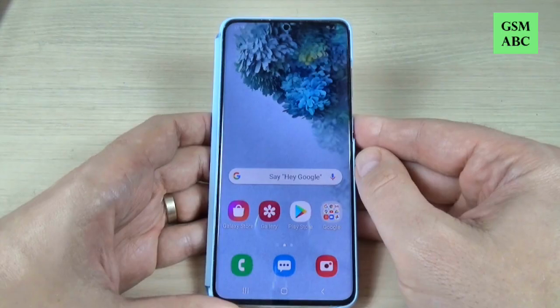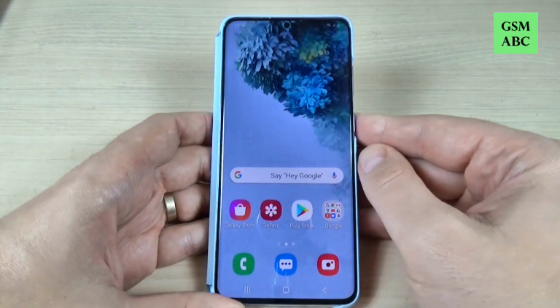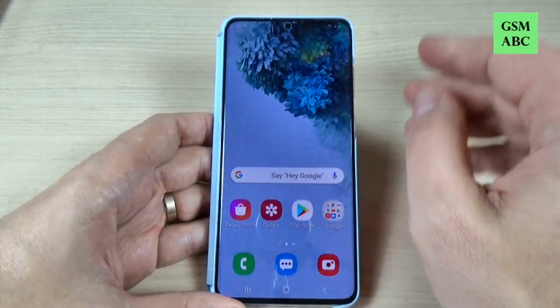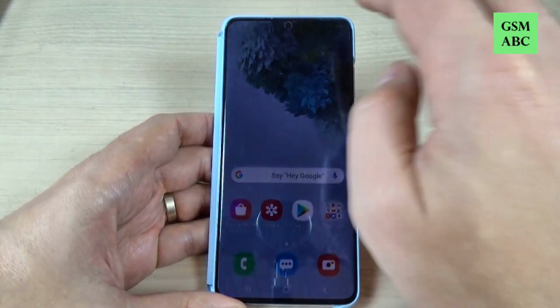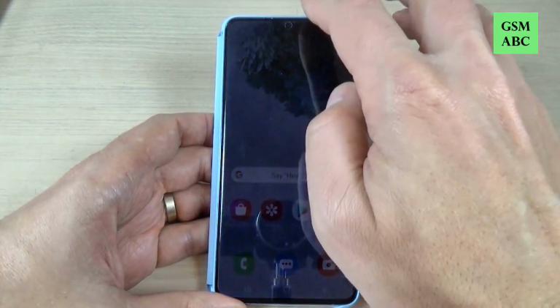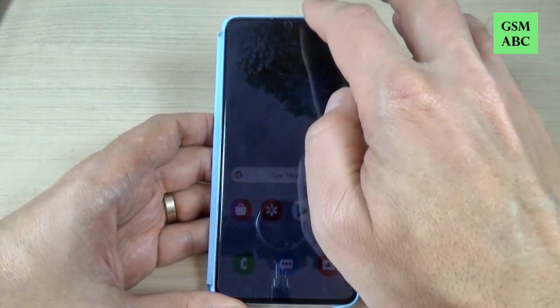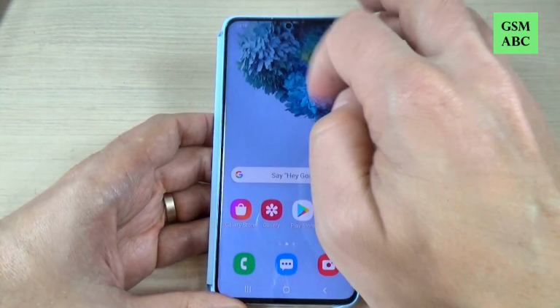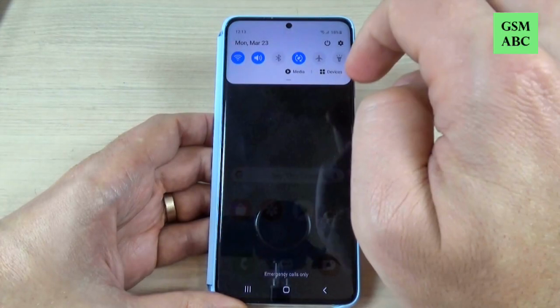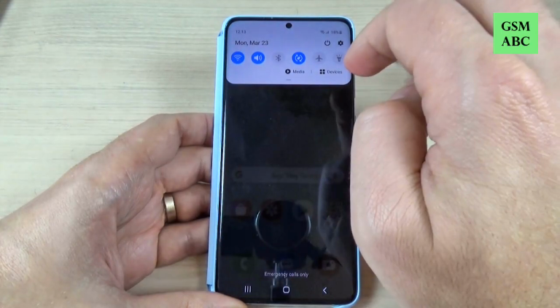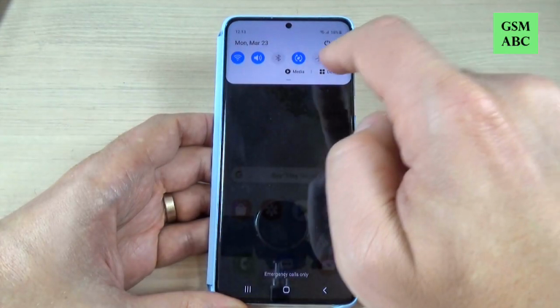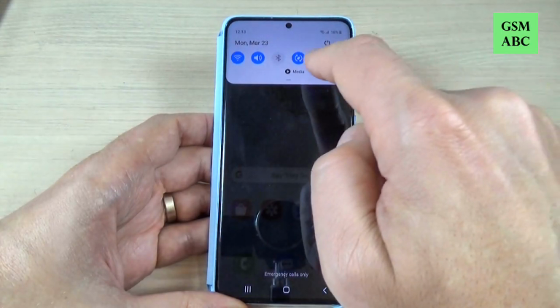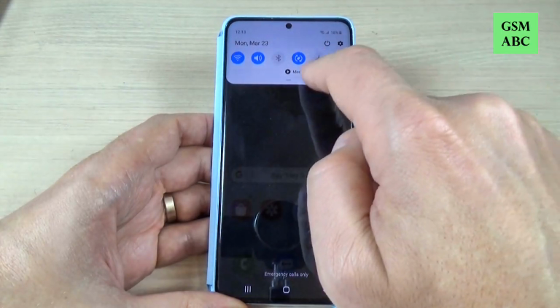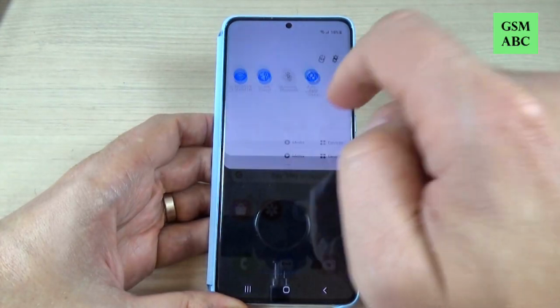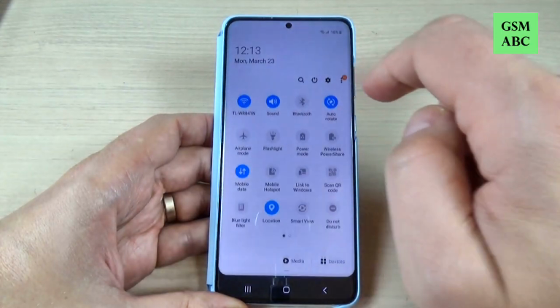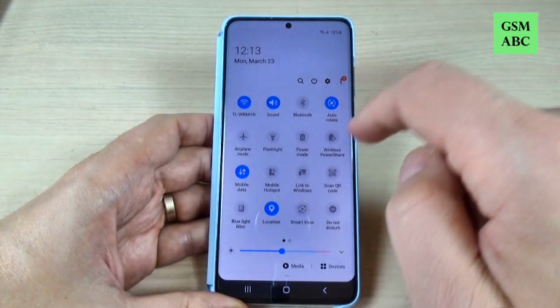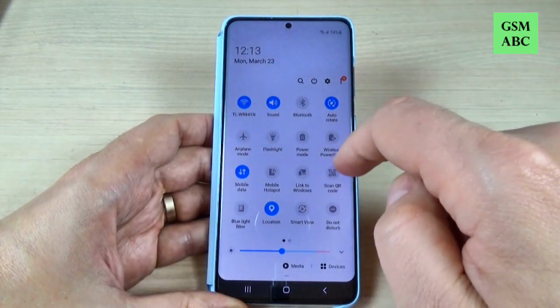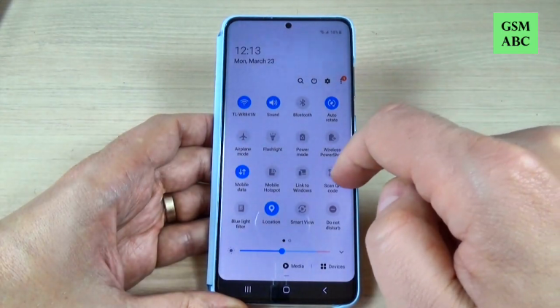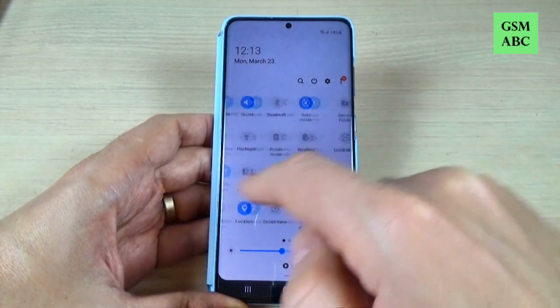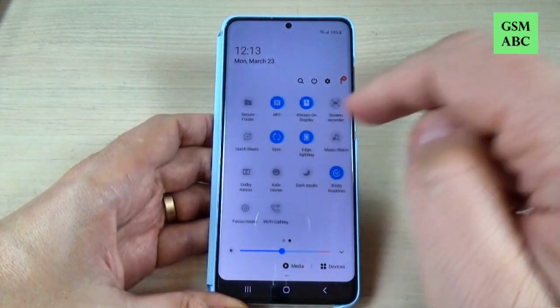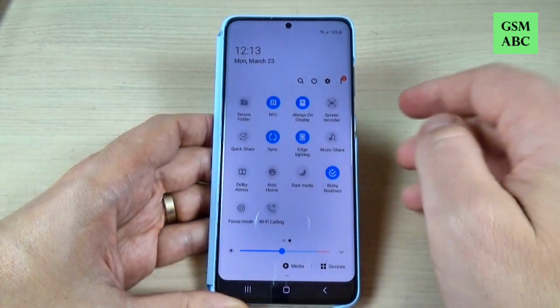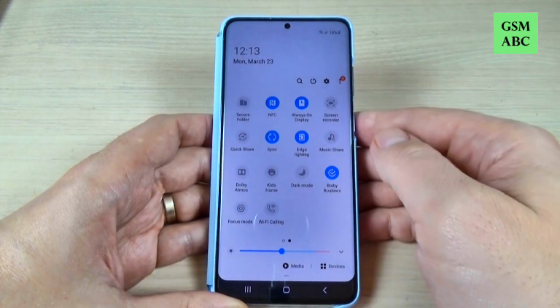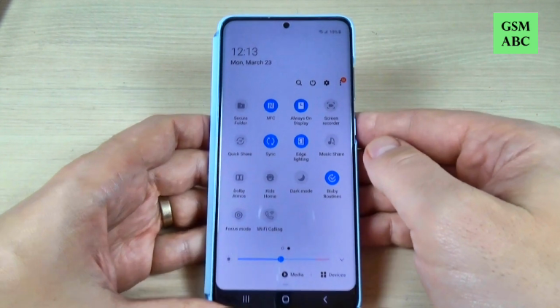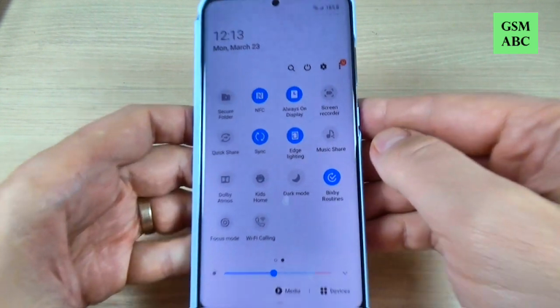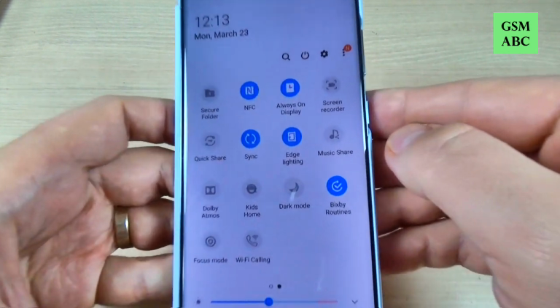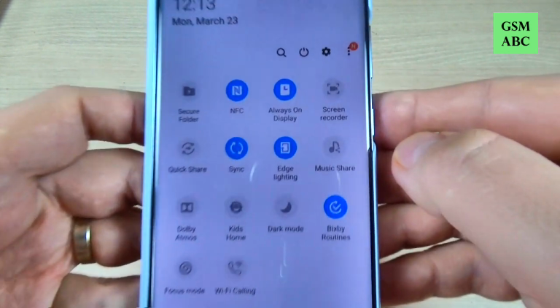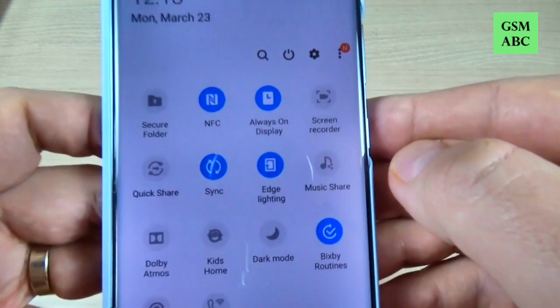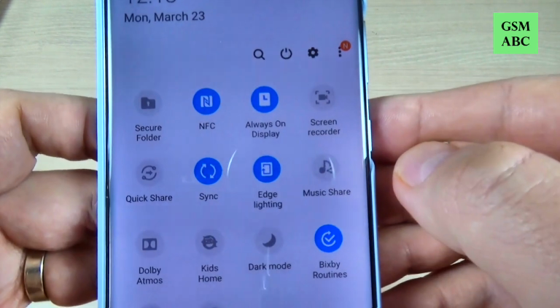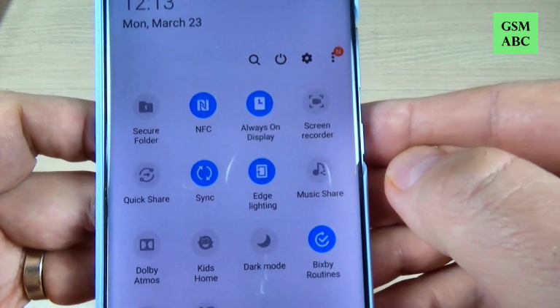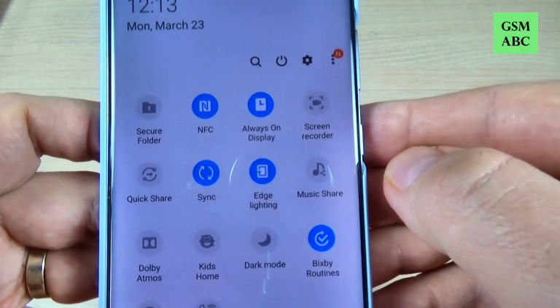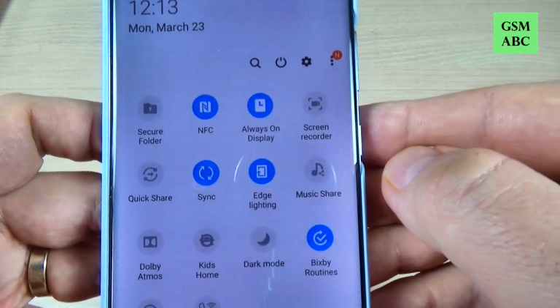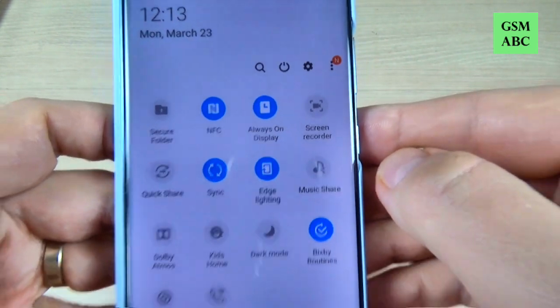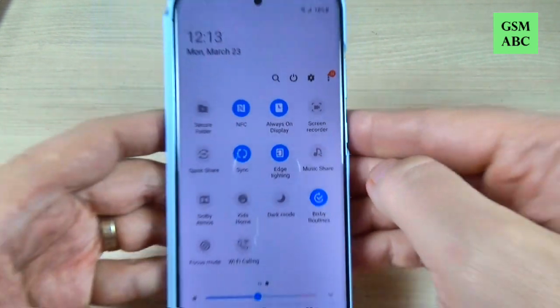To do that, just swipe the top bar and here we have a screen recorder.